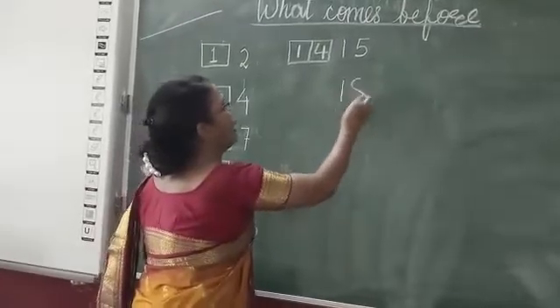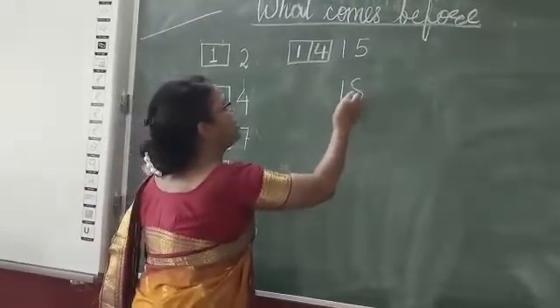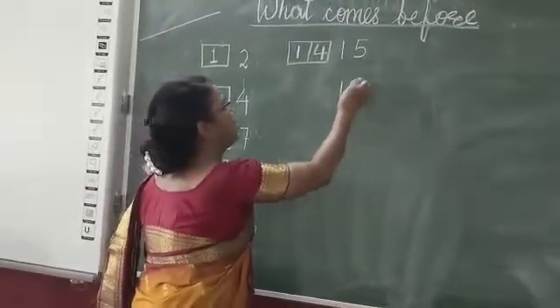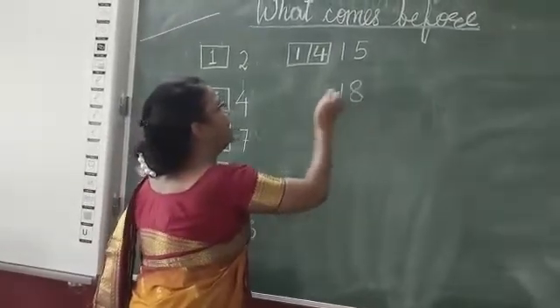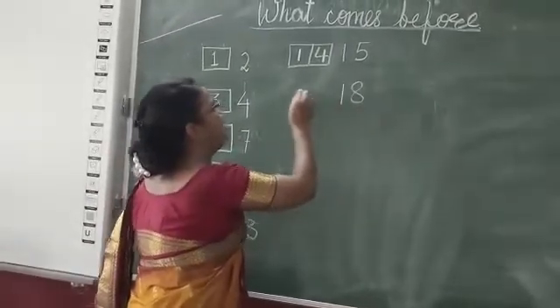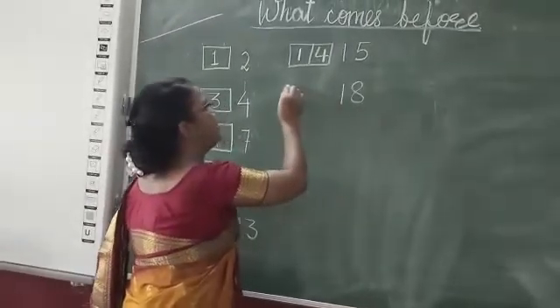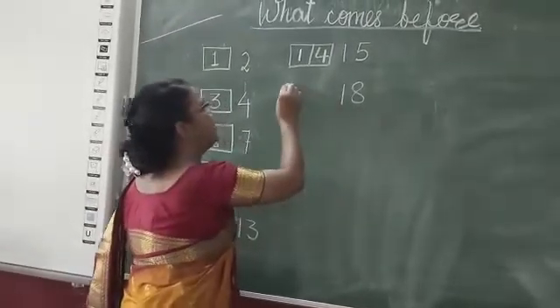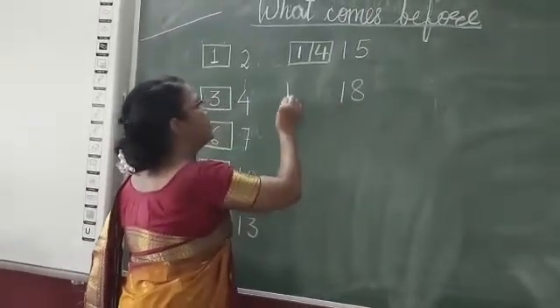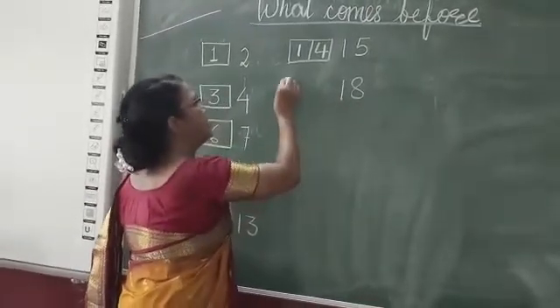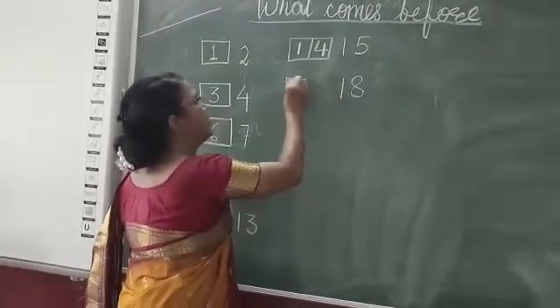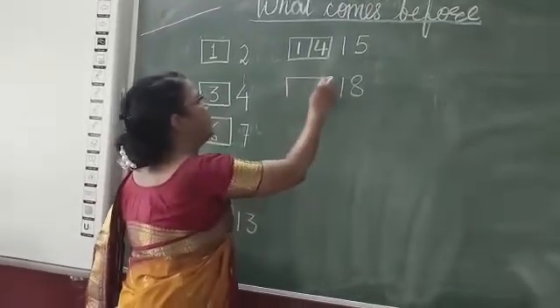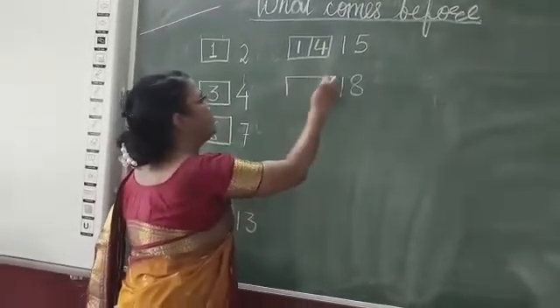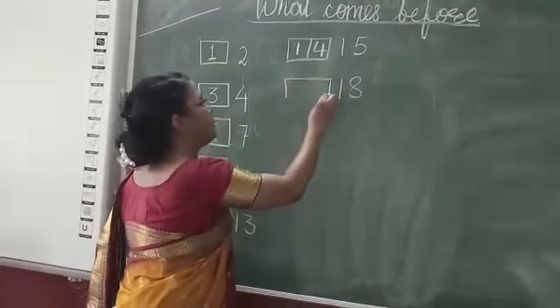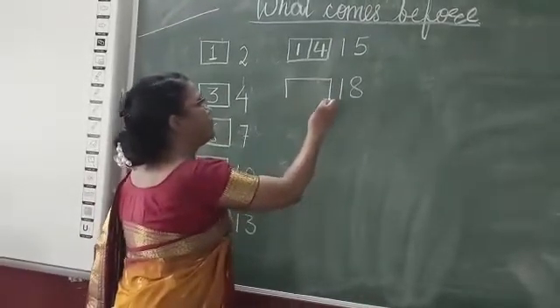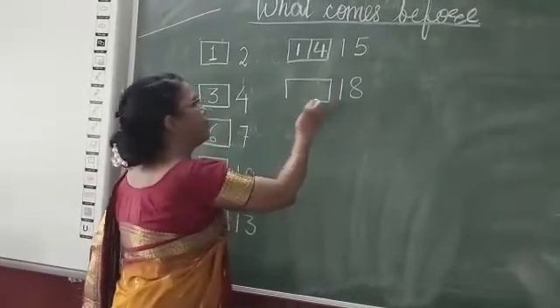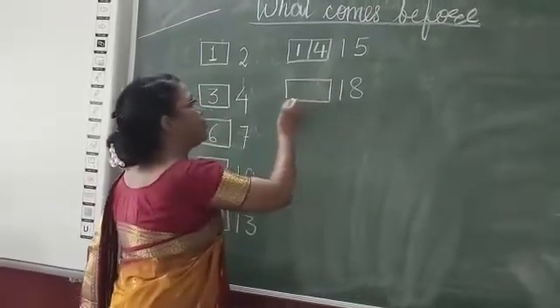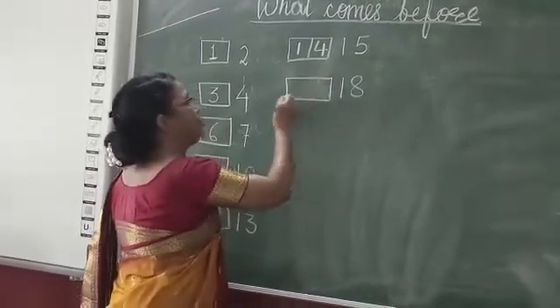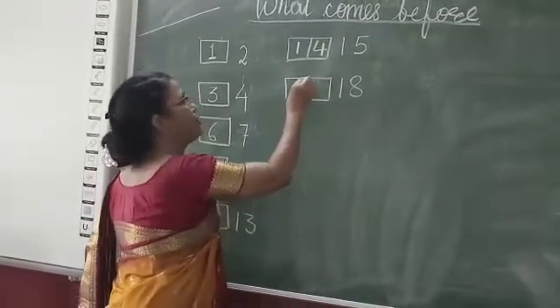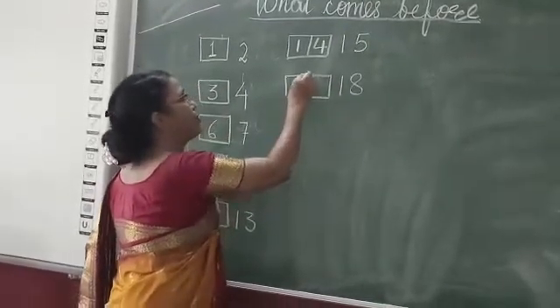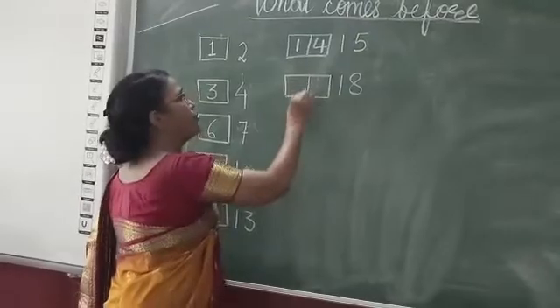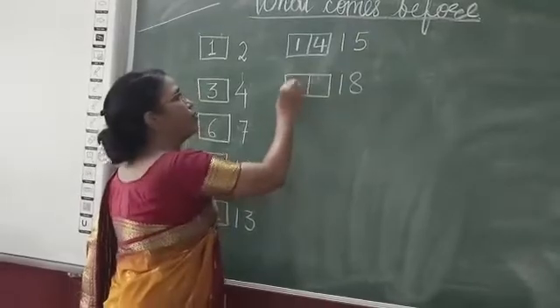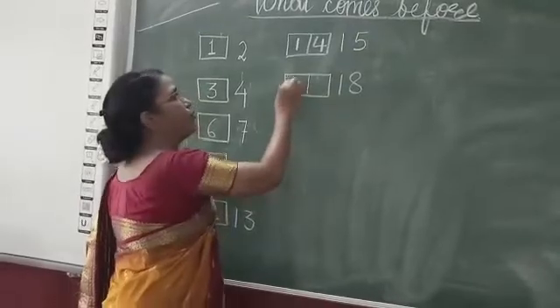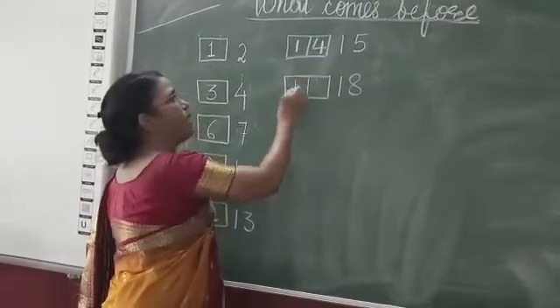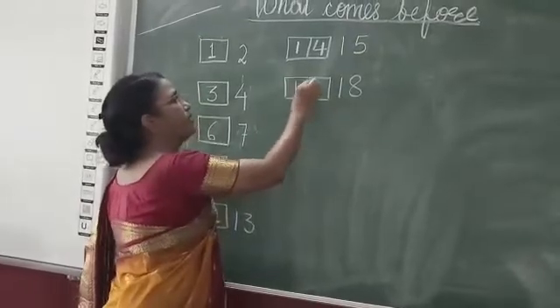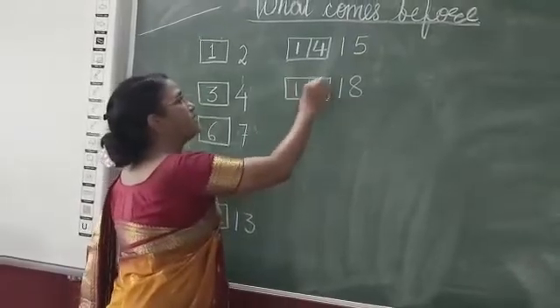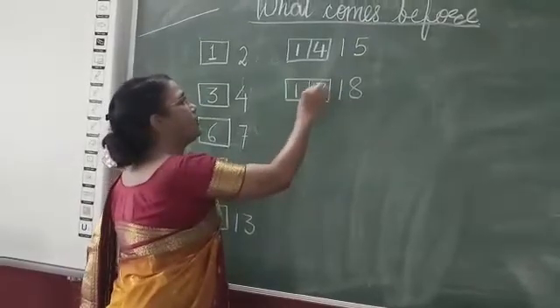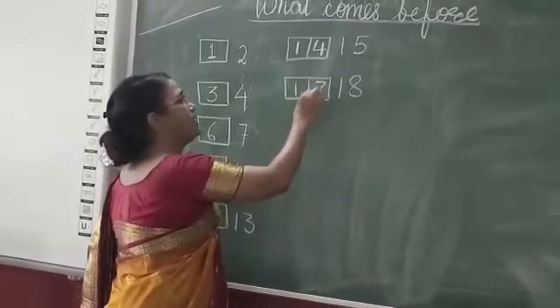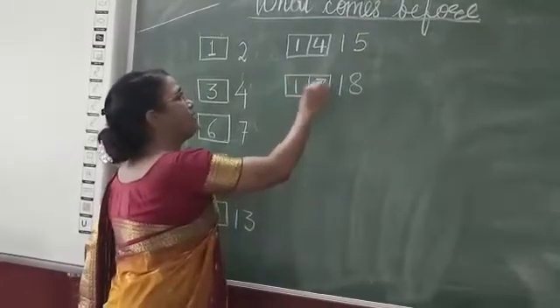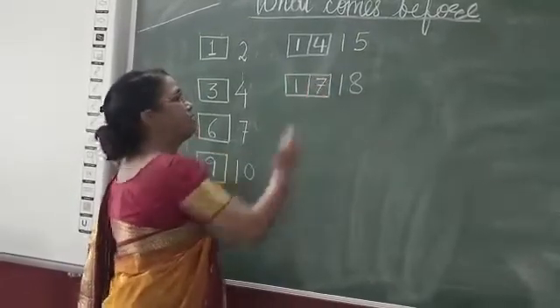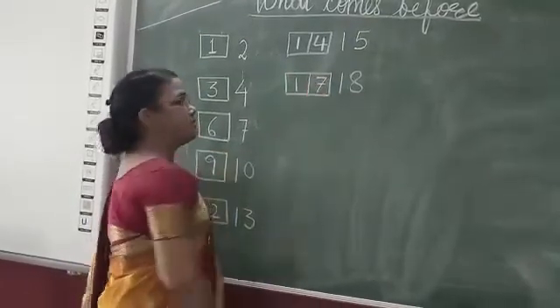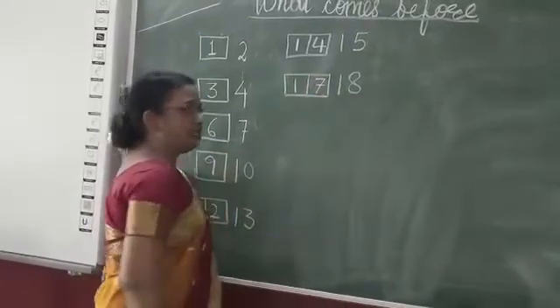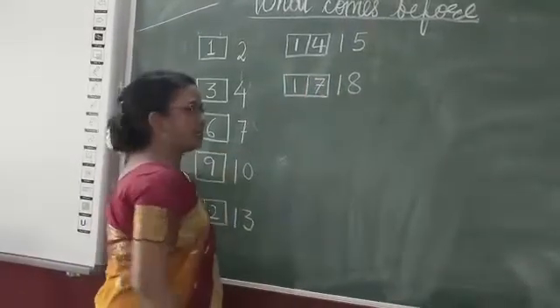What comes before? Eighteen. Eighteen before? Seventeen.